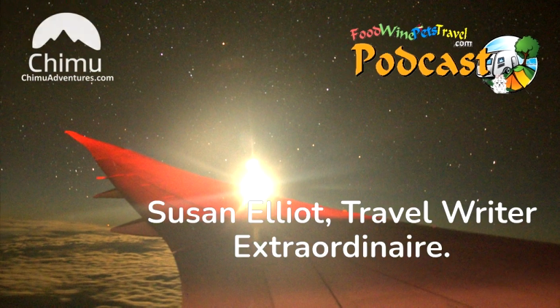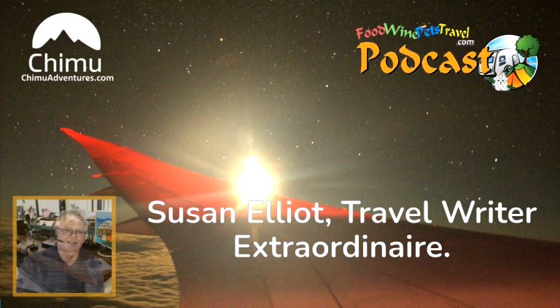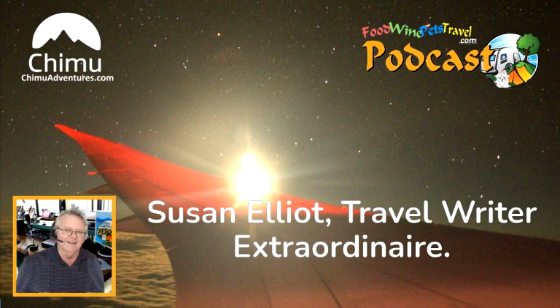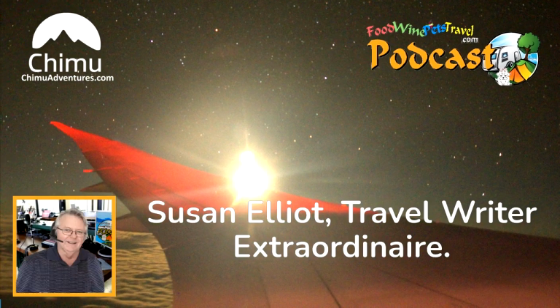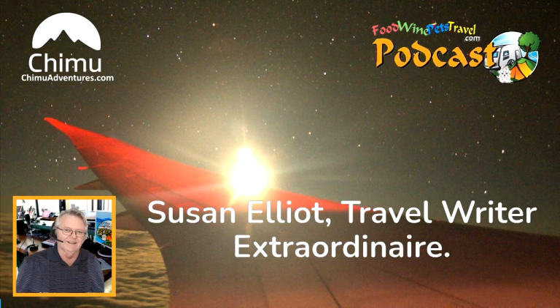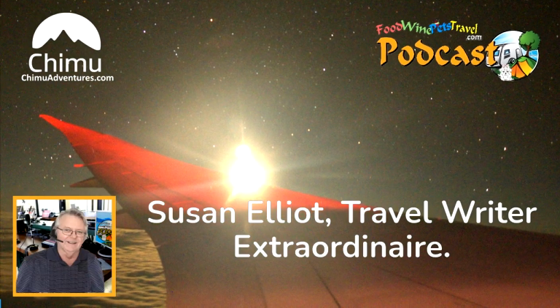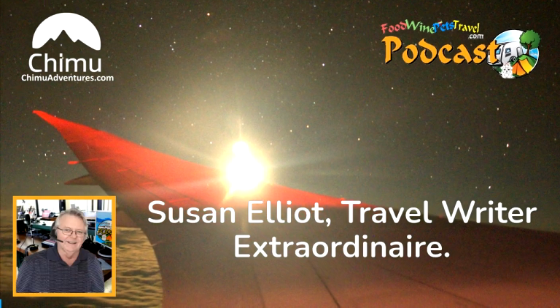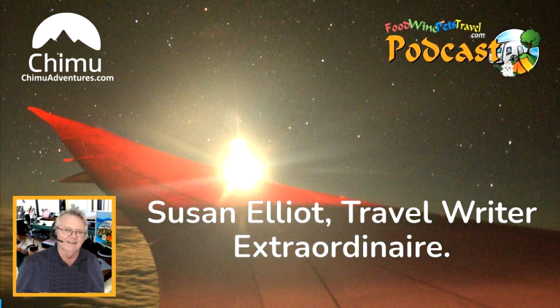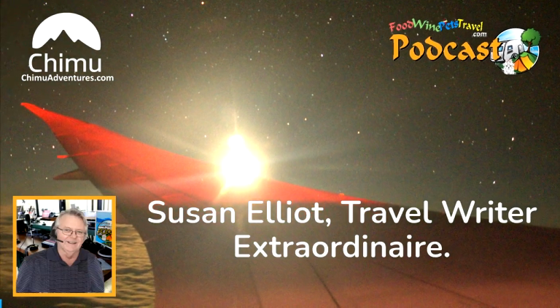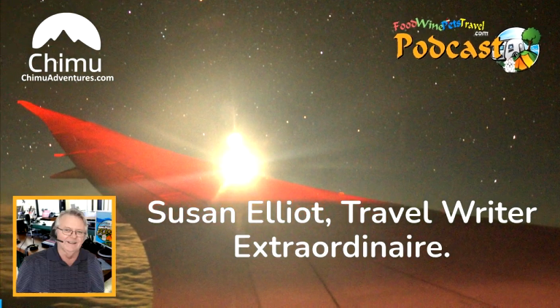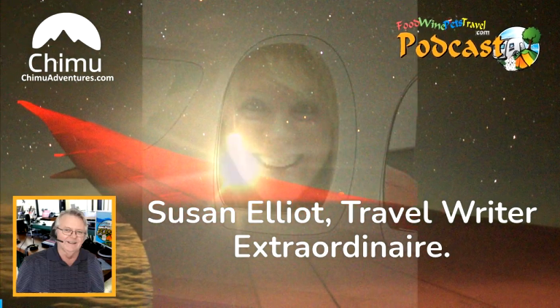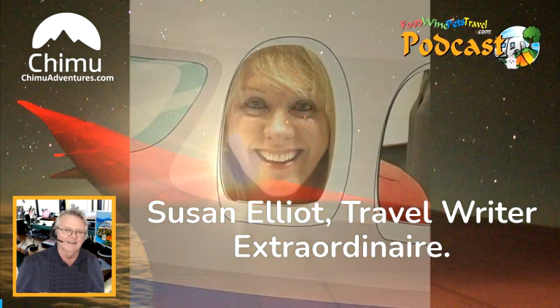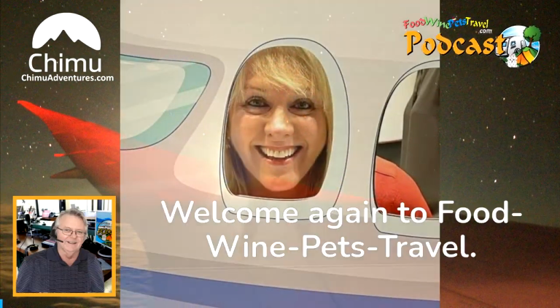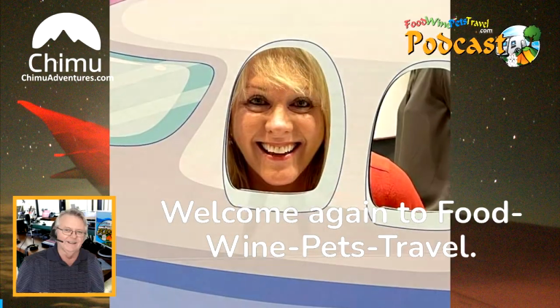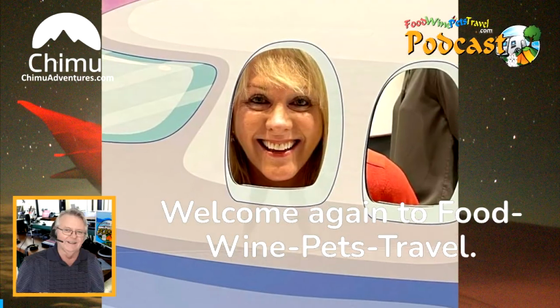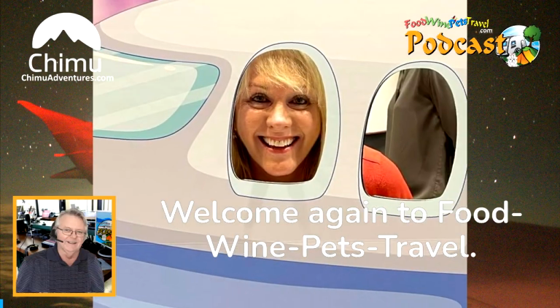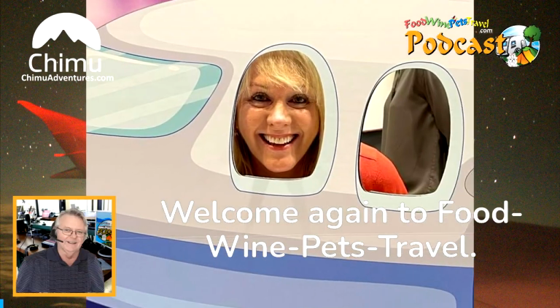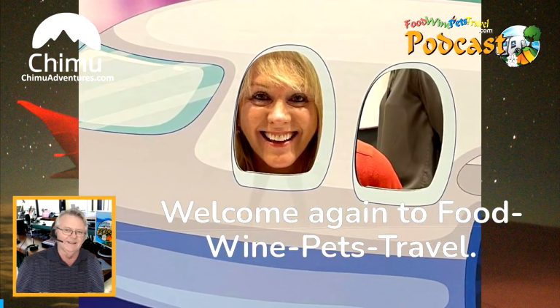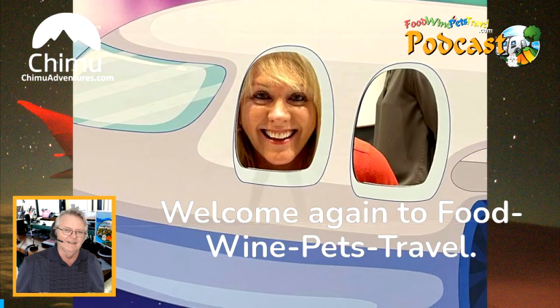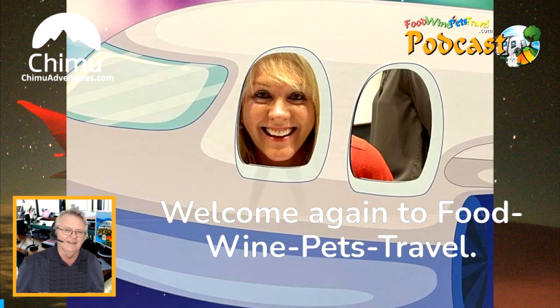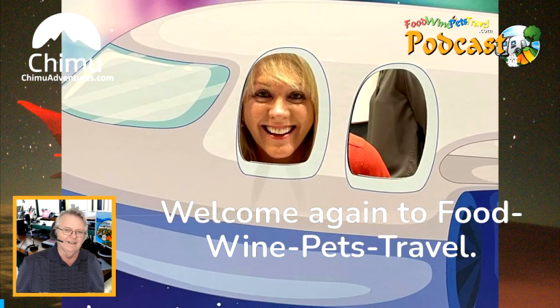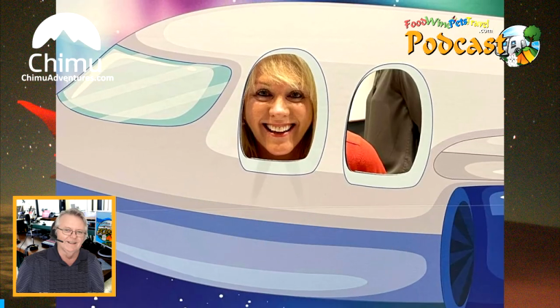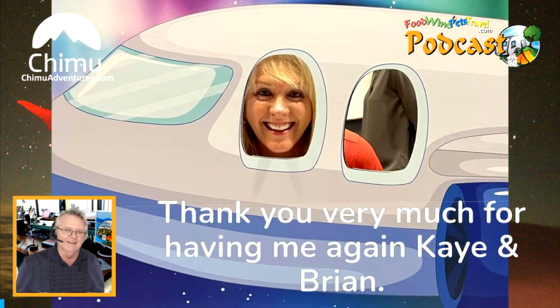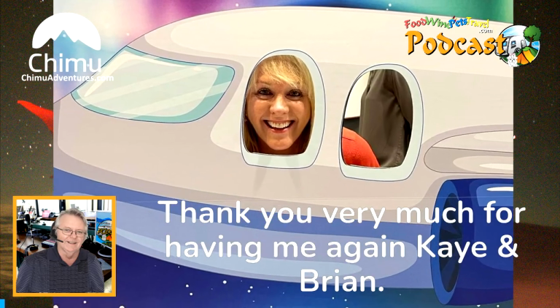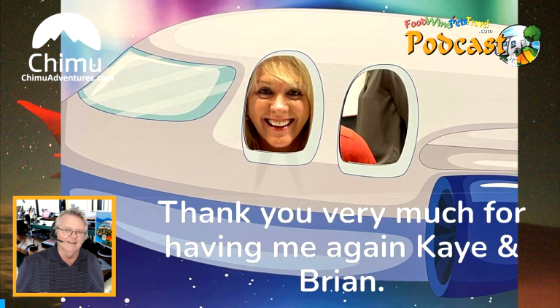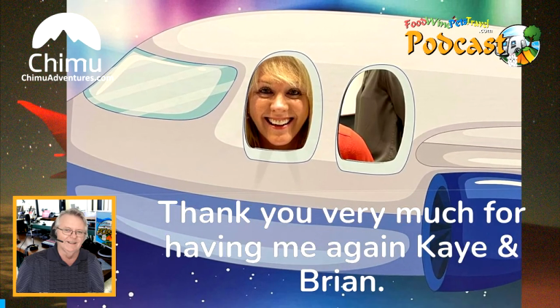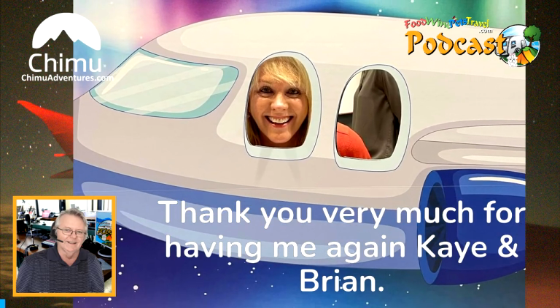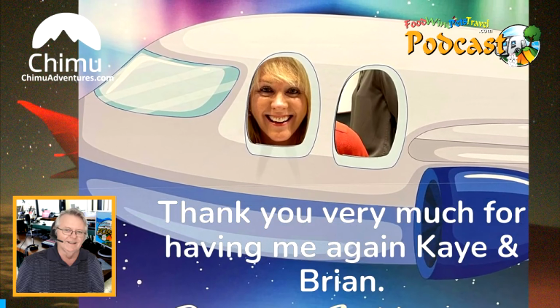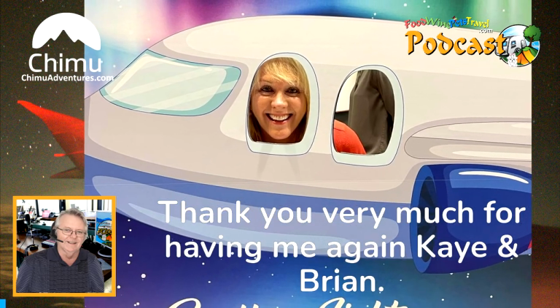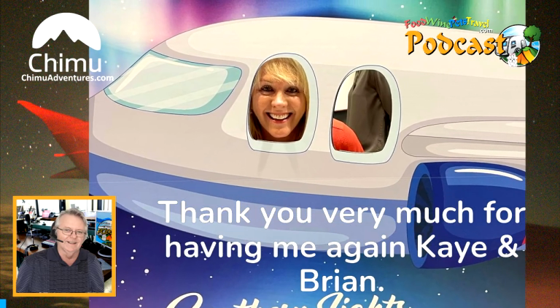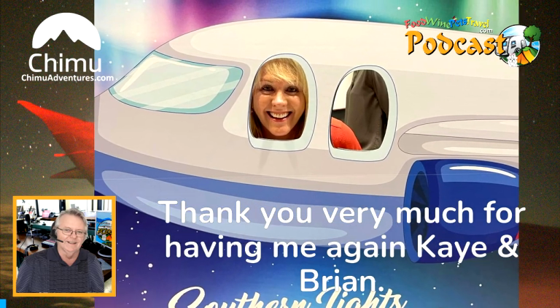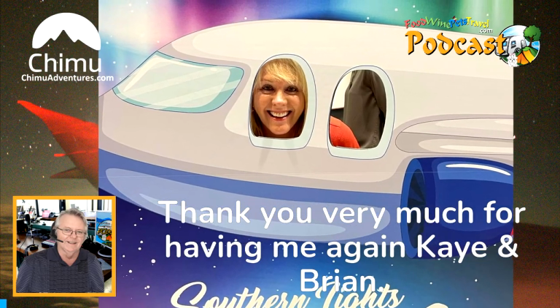Susan Elliott, travel writer extraordinaire. Welcome again to Food, Wine, Pets Travel. Thank you very much for having me again, Kay and Brian.